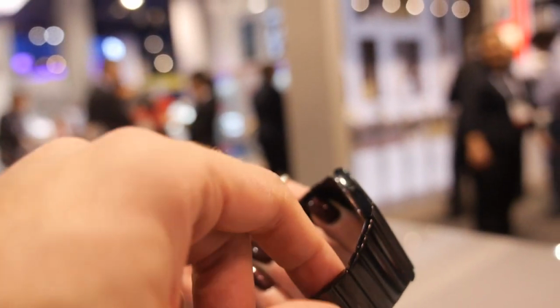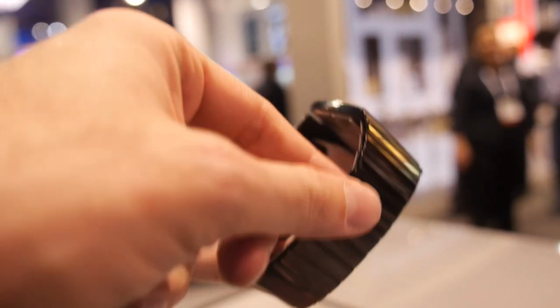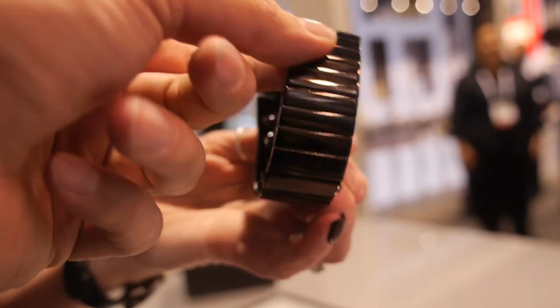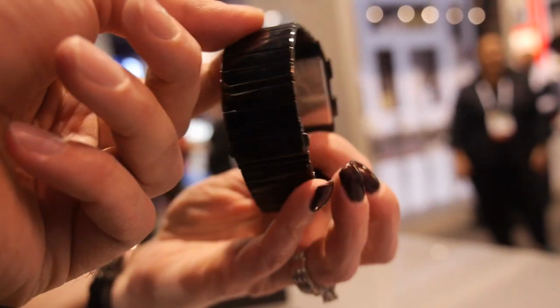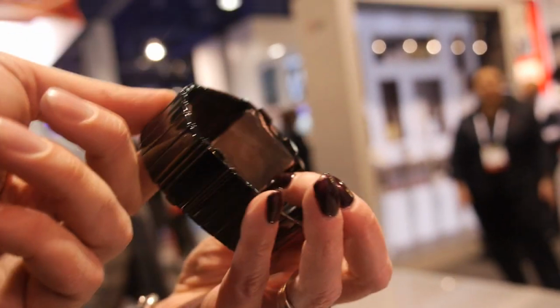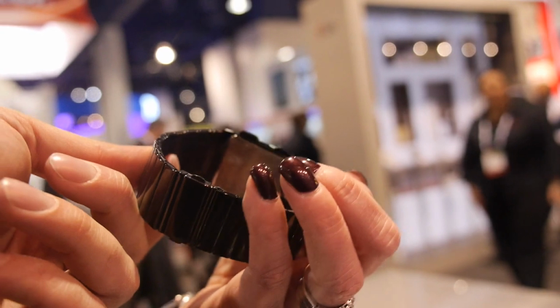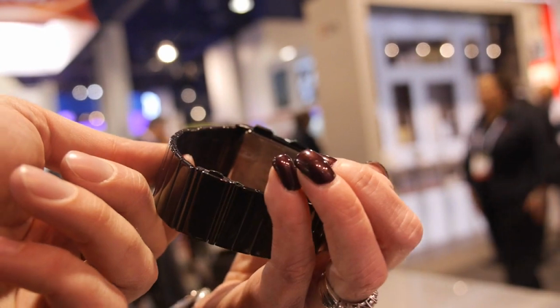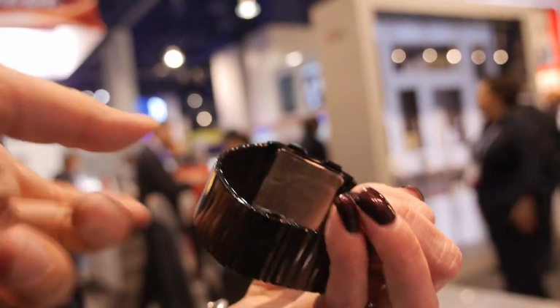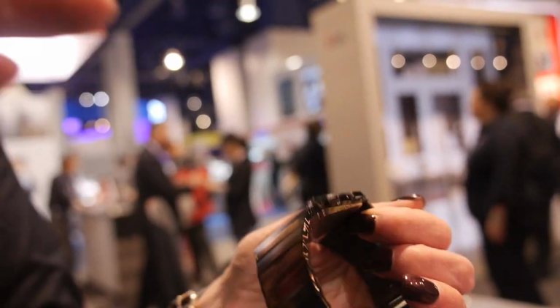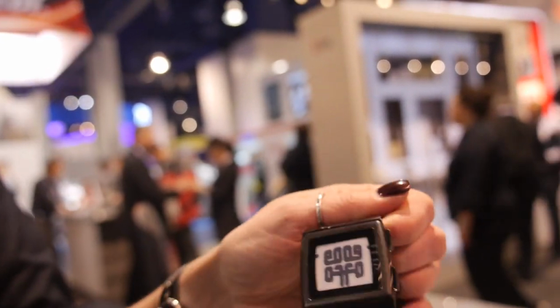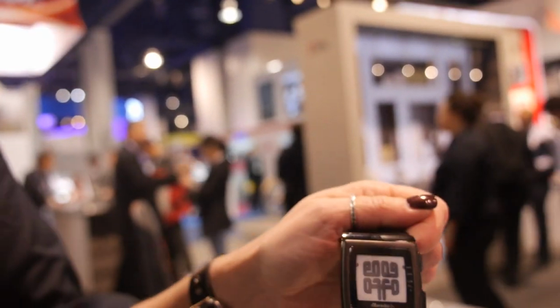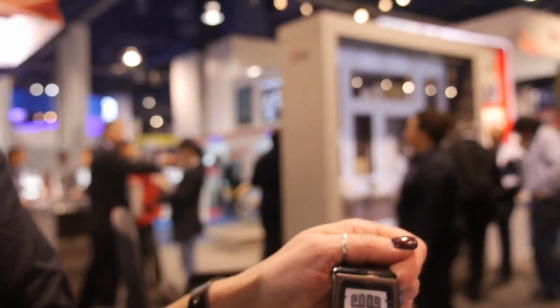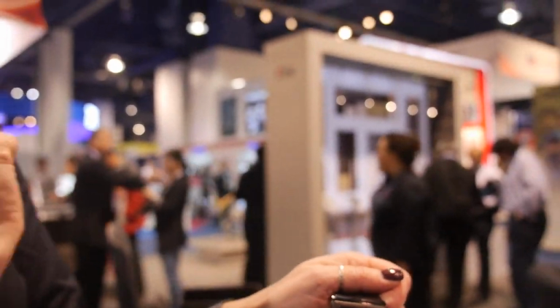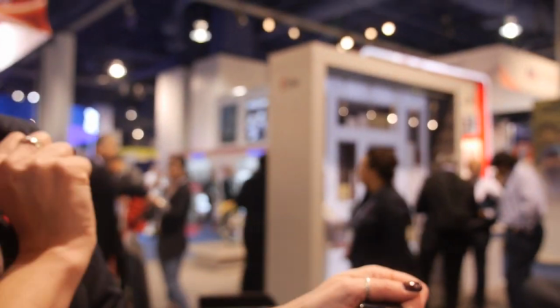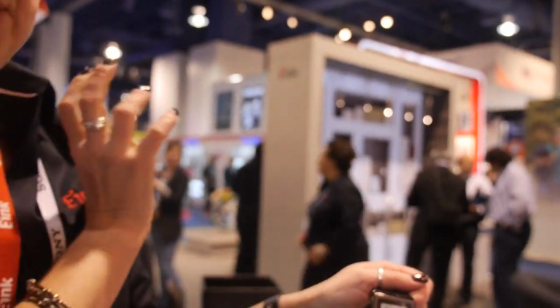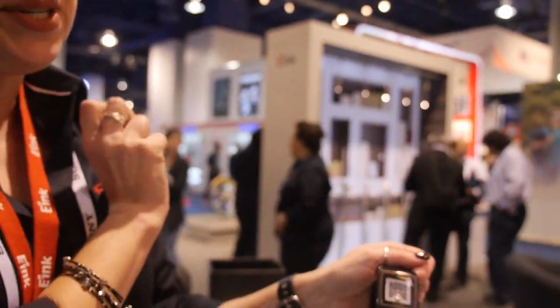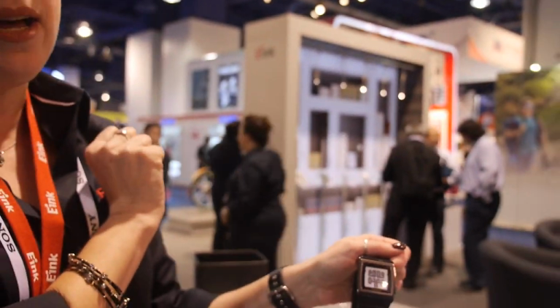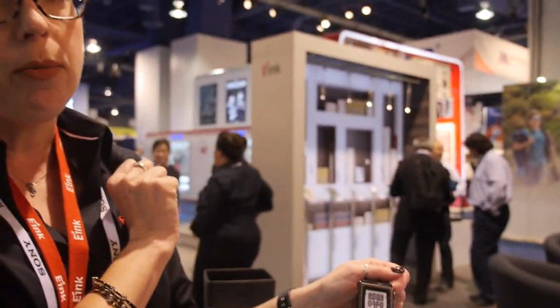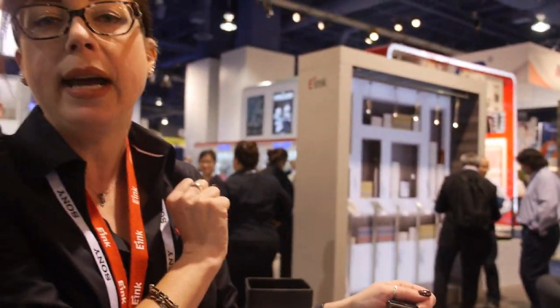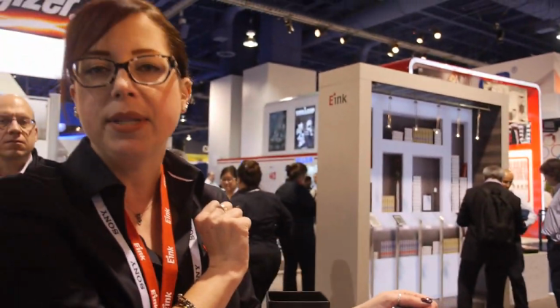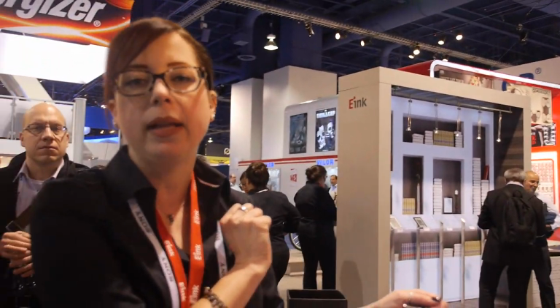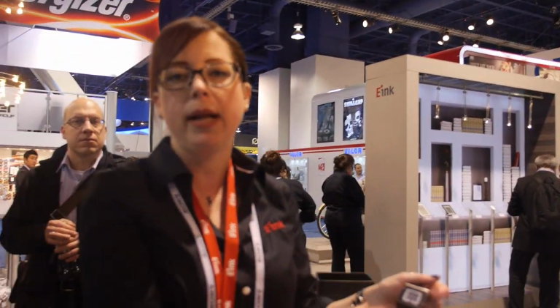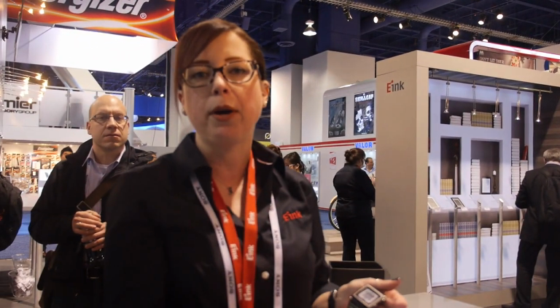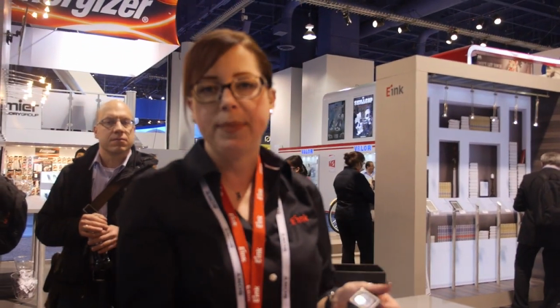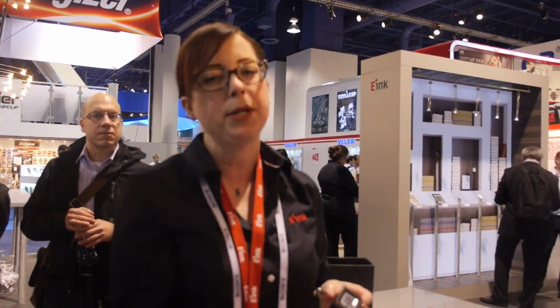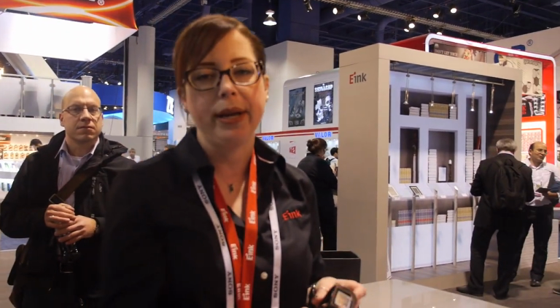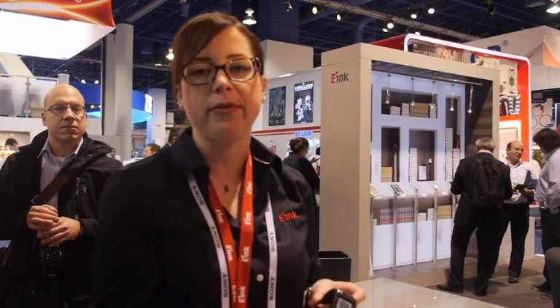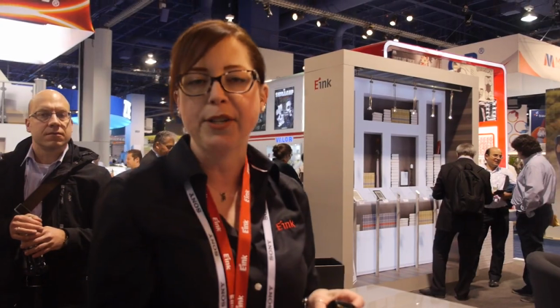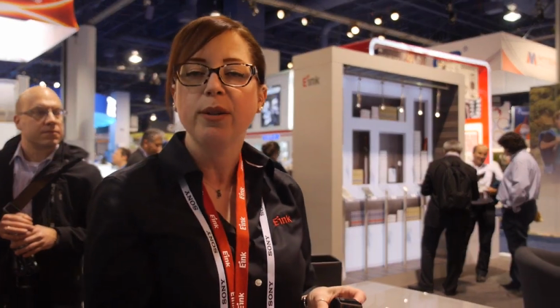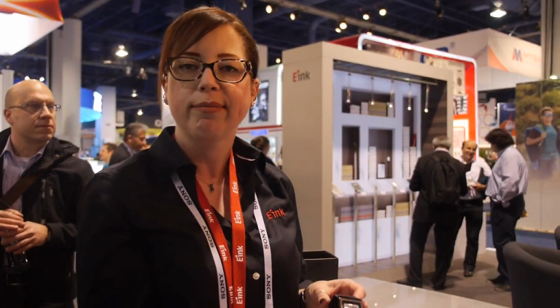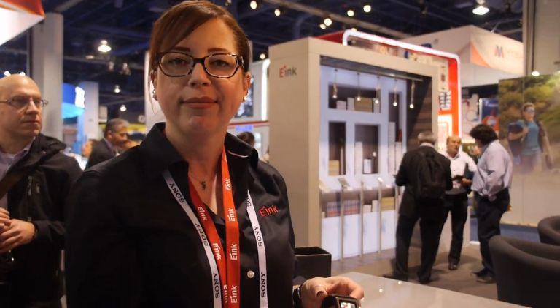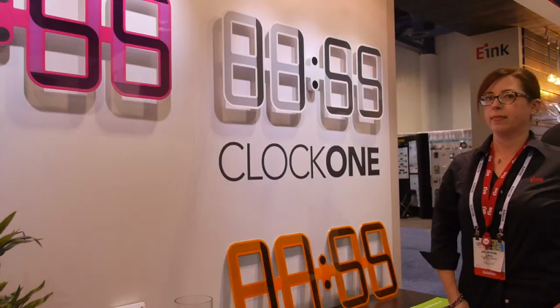This is a cool design and it's for real — it's for sale right now. It's available on their website, Tokyo Flash.